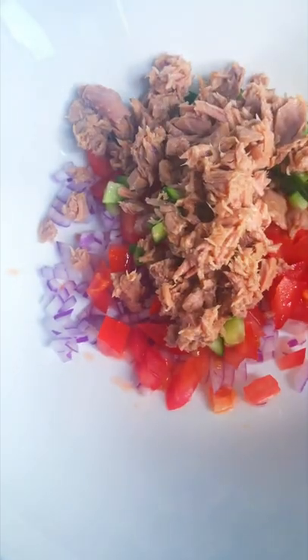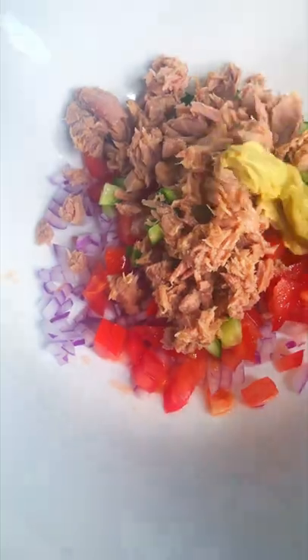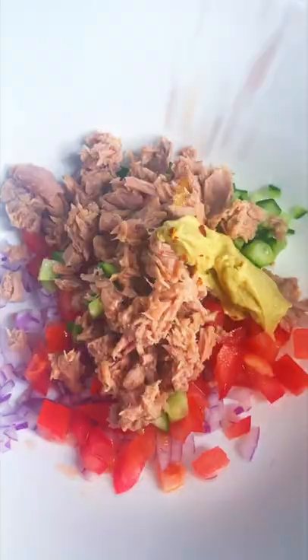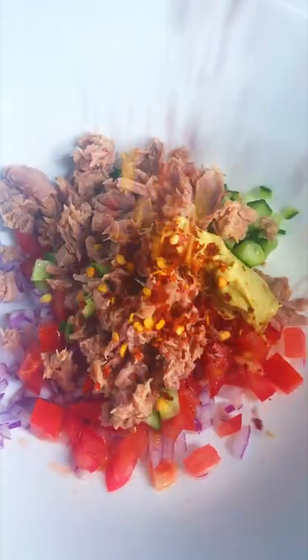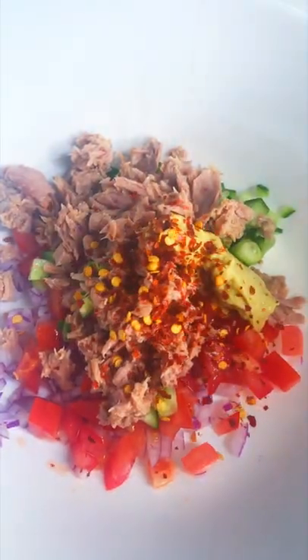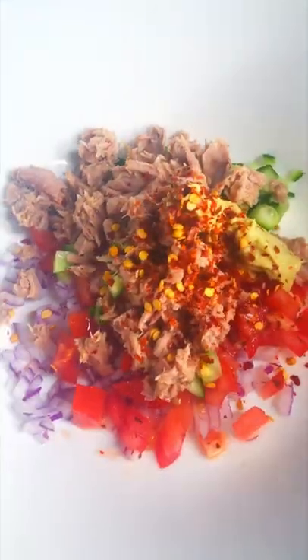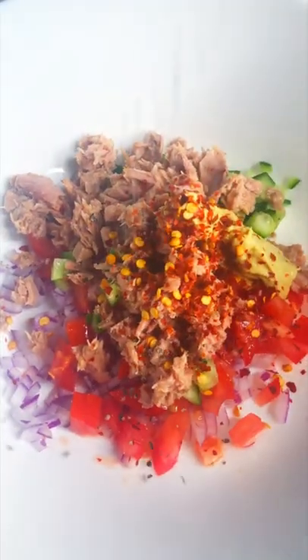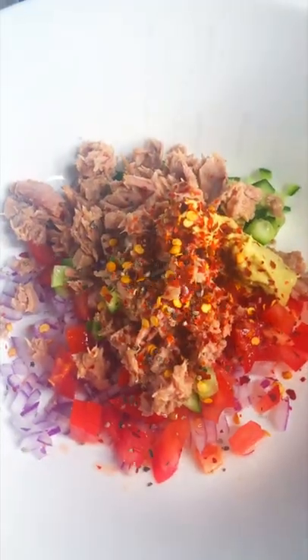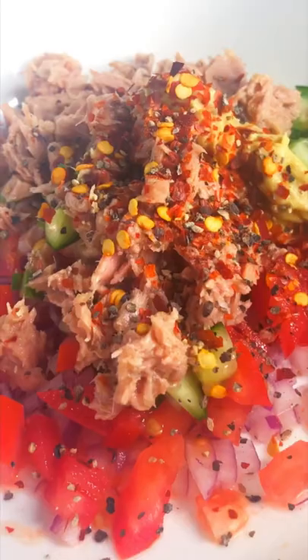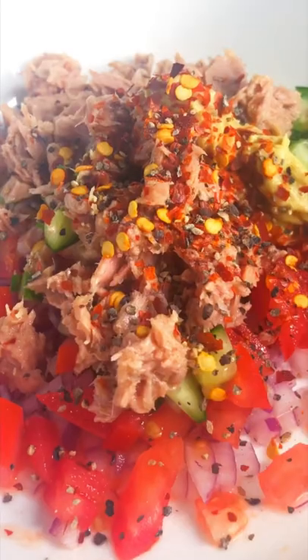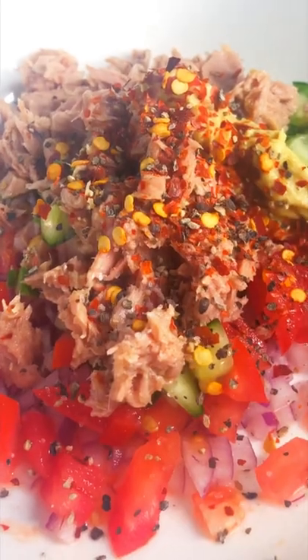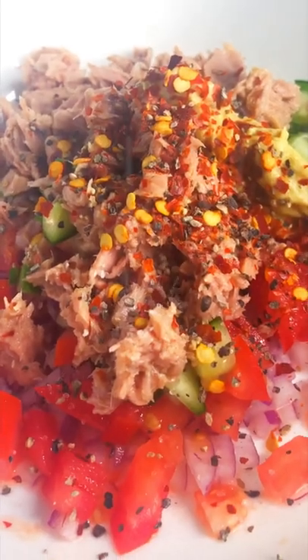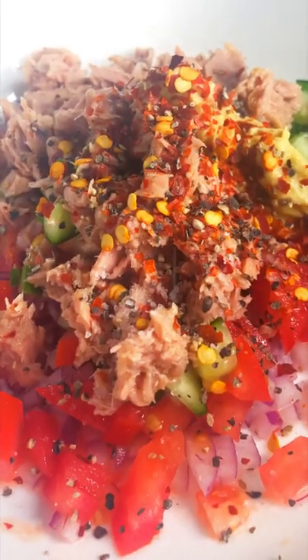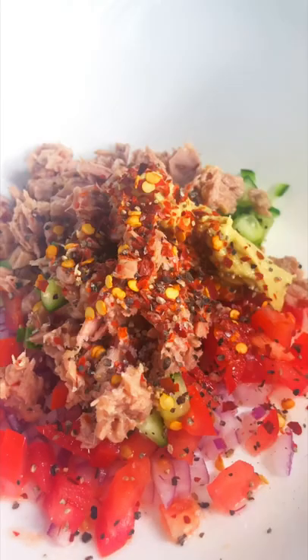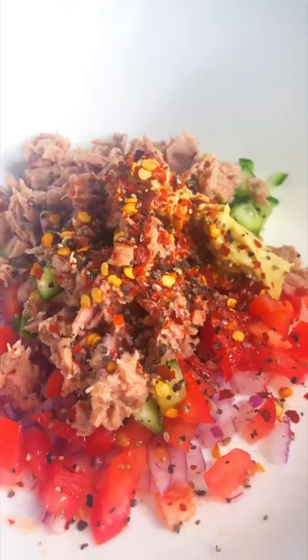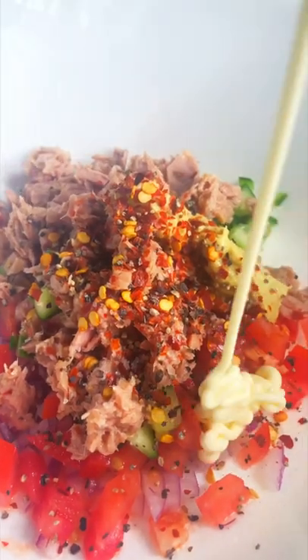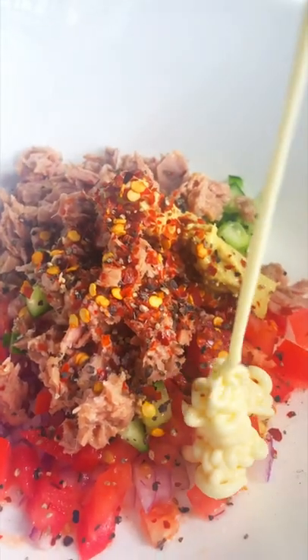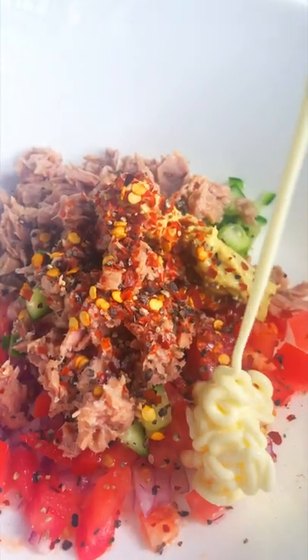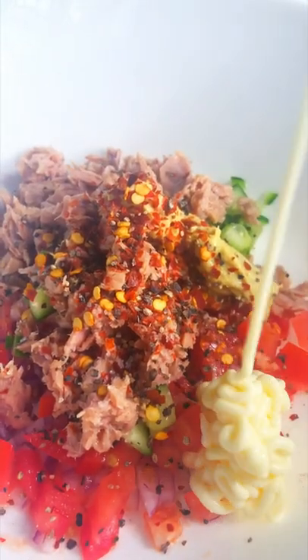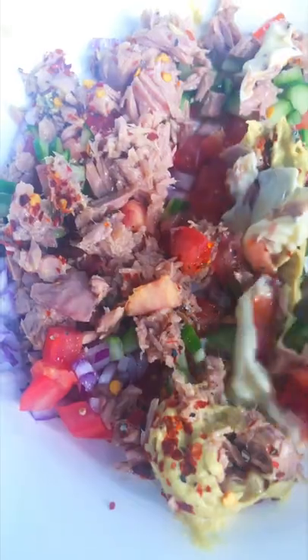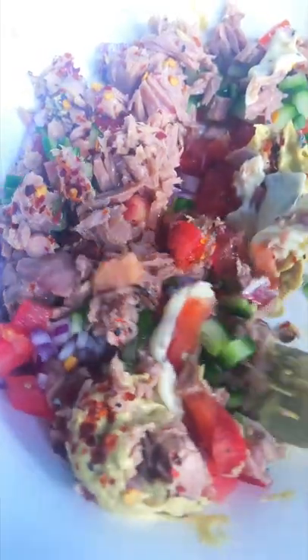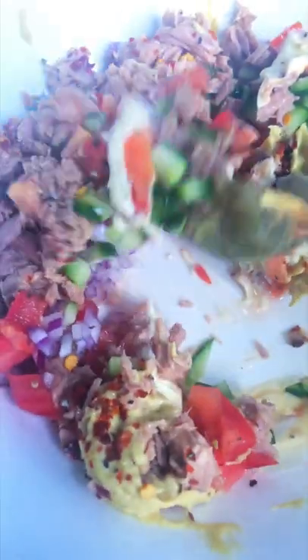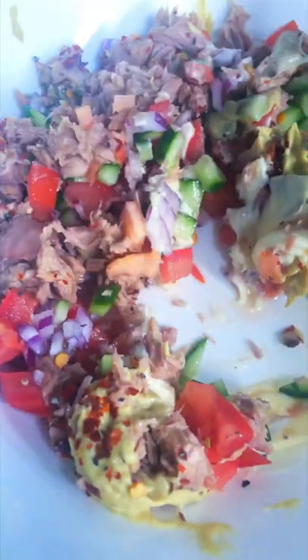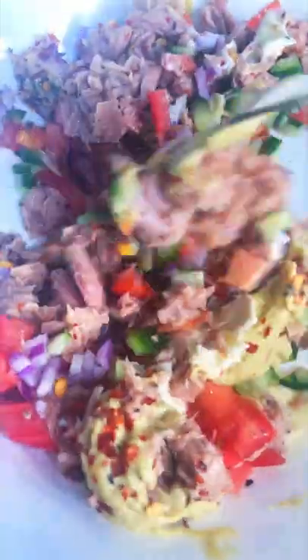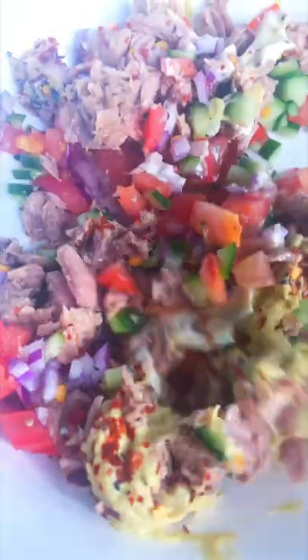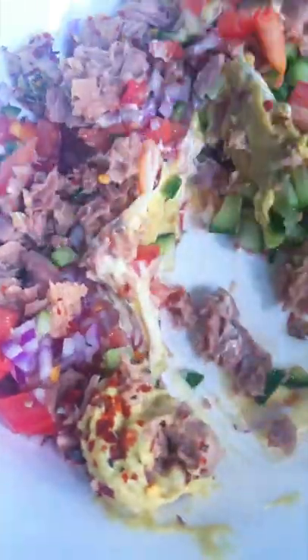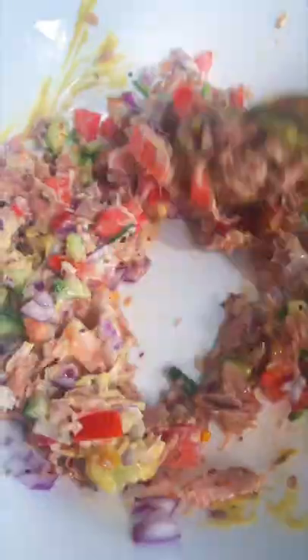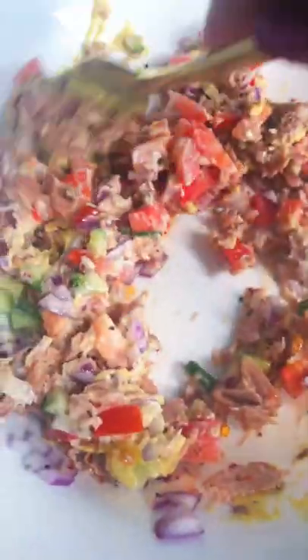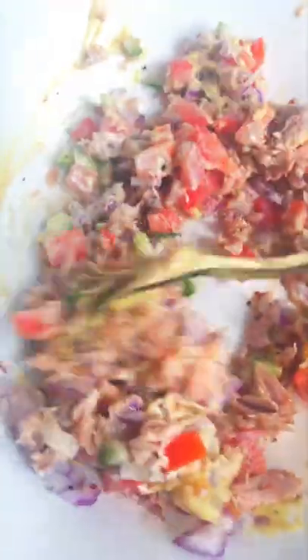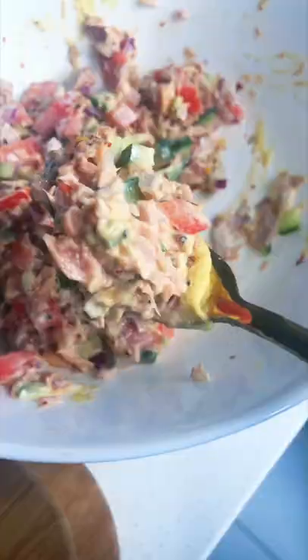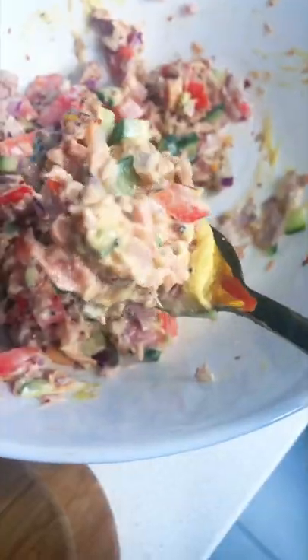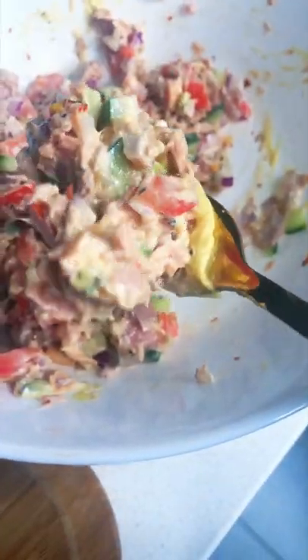Add Dijon mustard, chili flakes, crushed black pepper, salt, kefir mayo. Mix it well. Adjust the seasoning according to your palate.